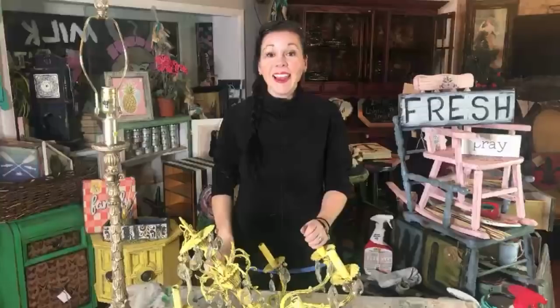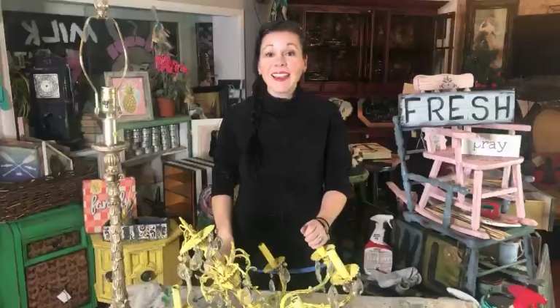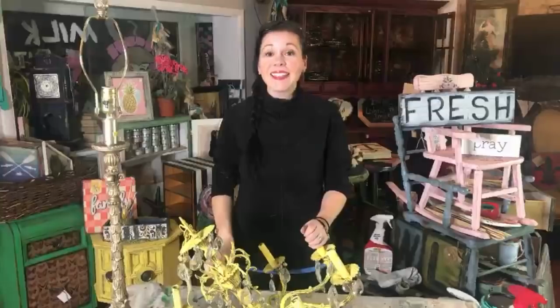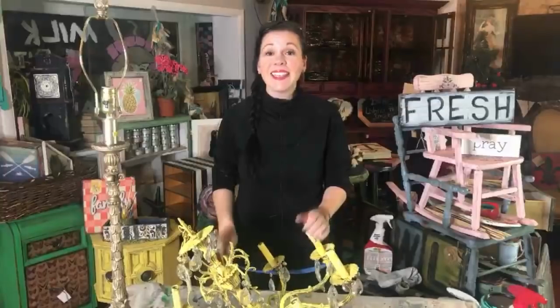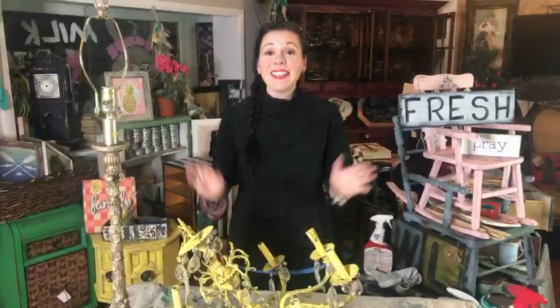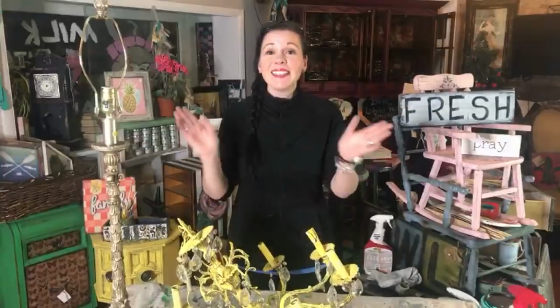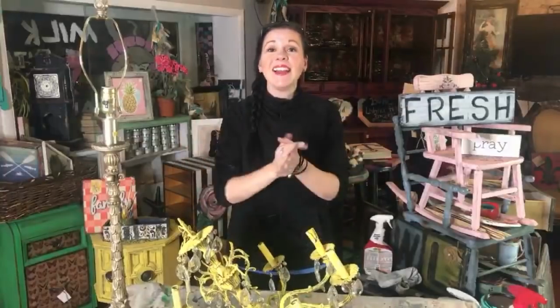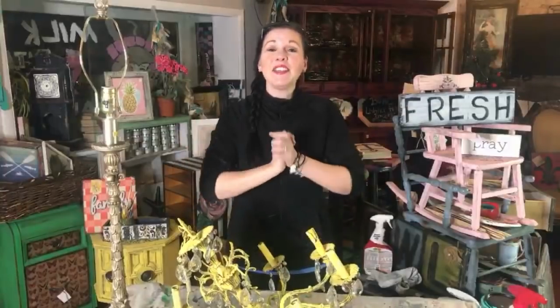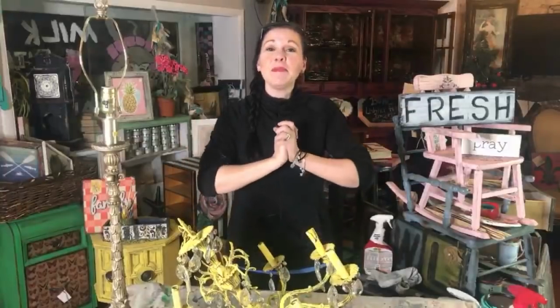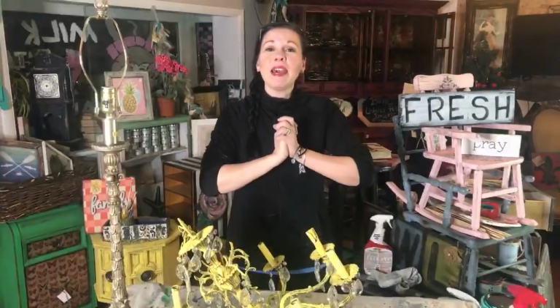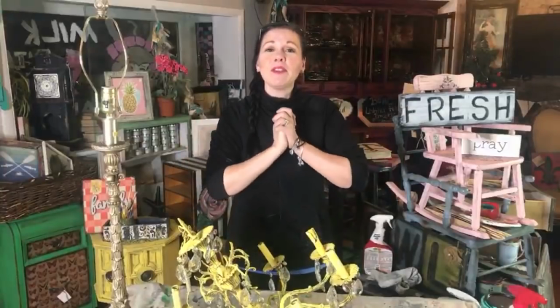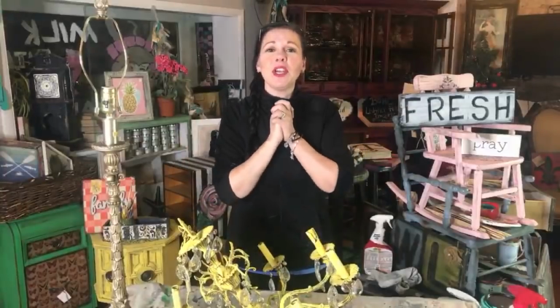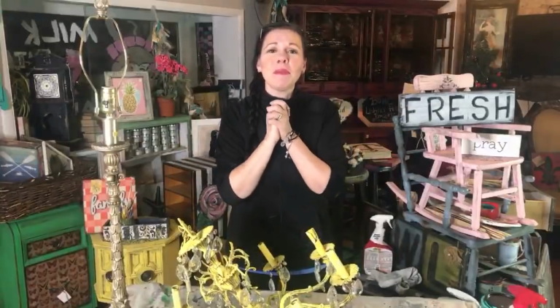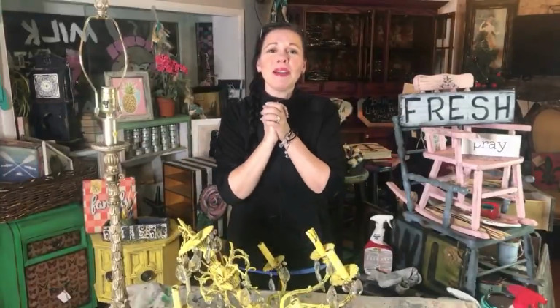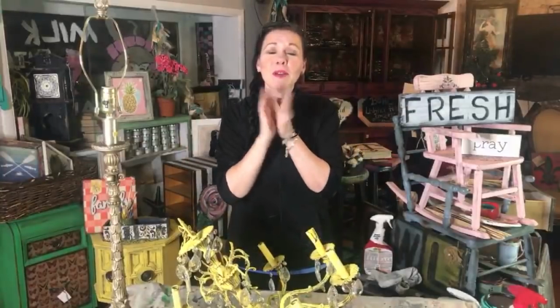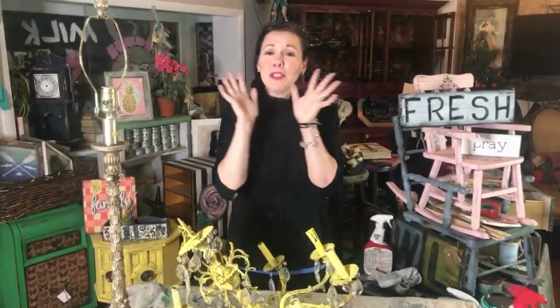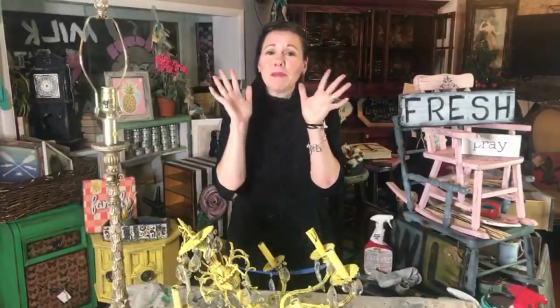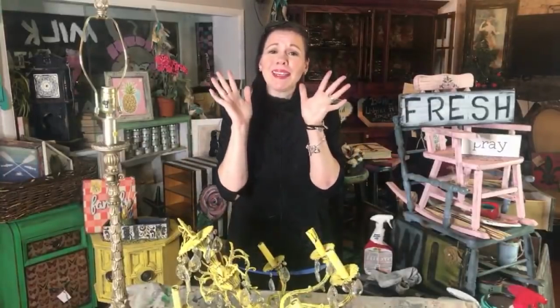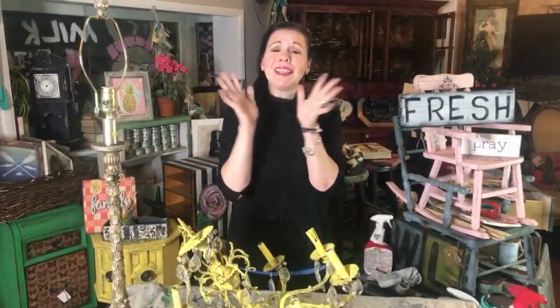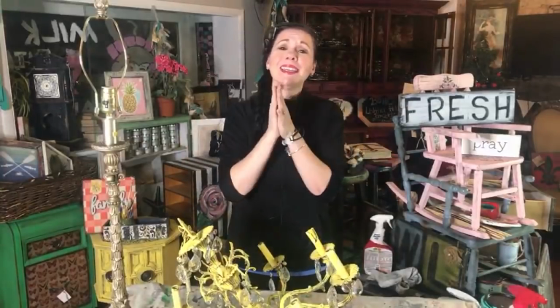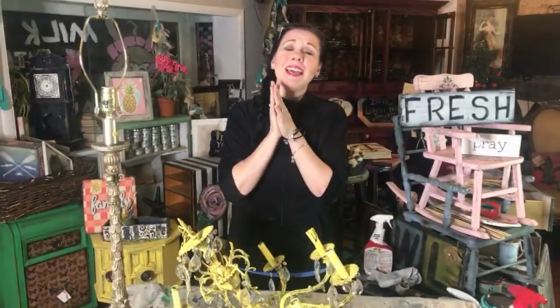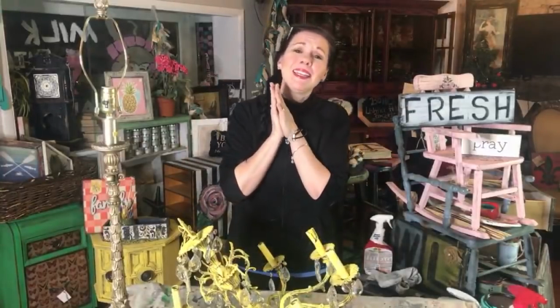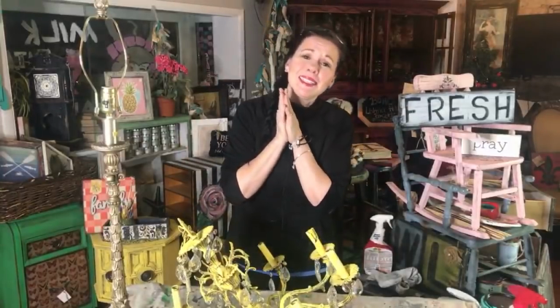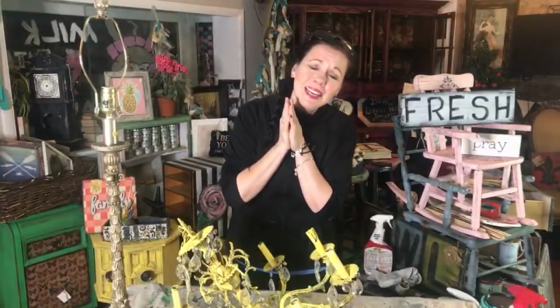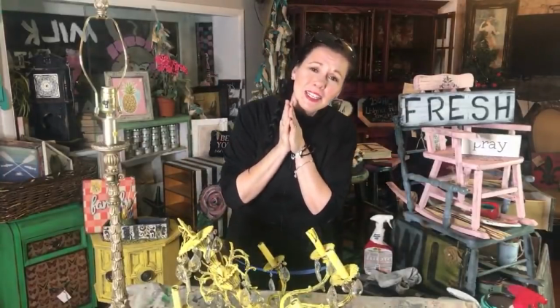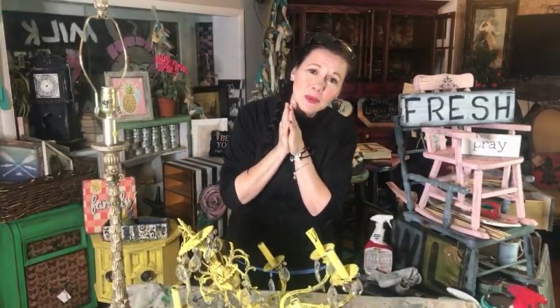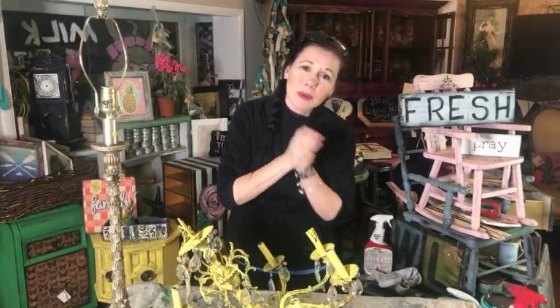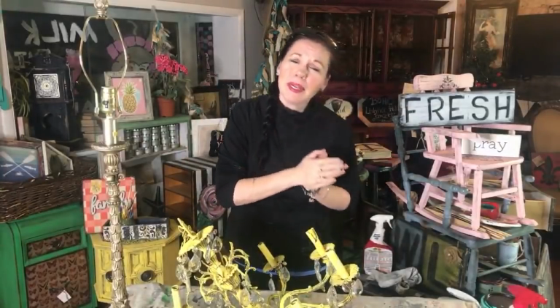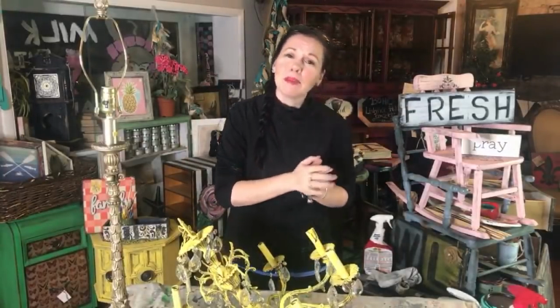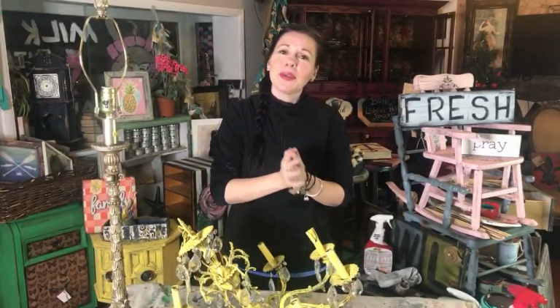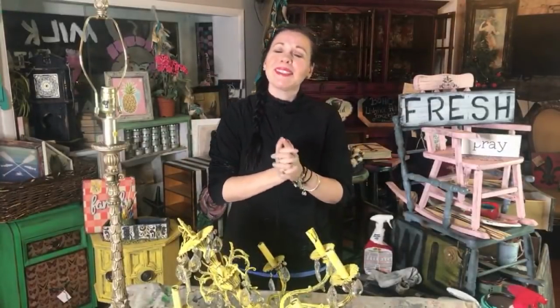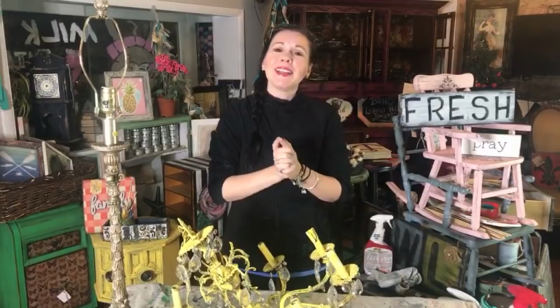Hi guys, it is Sonia Madford, Junk Month from Junk Money, and it is day 21. I'm so excited!